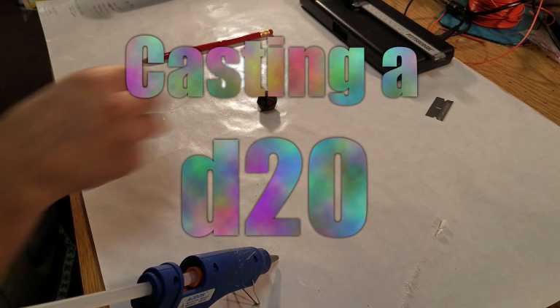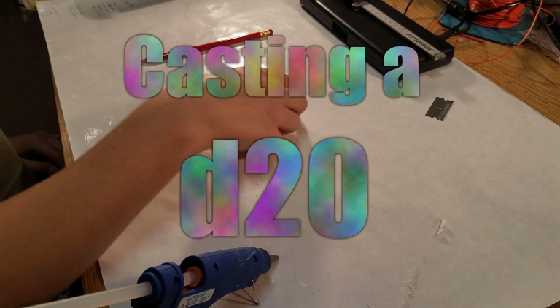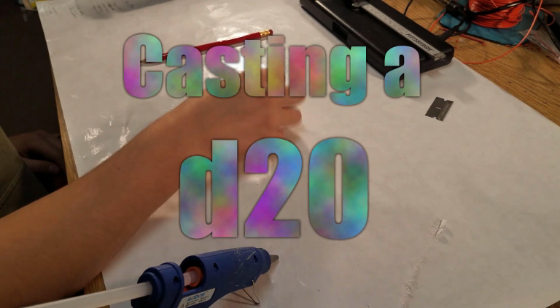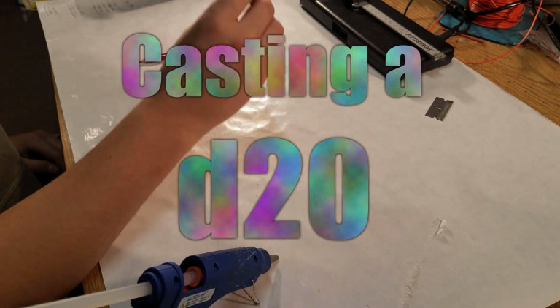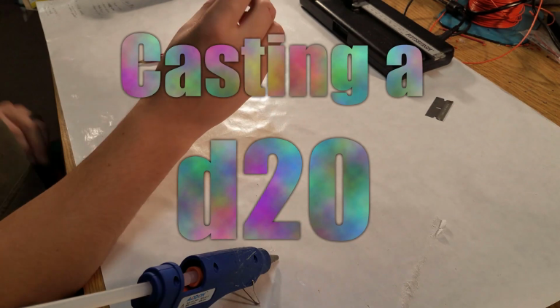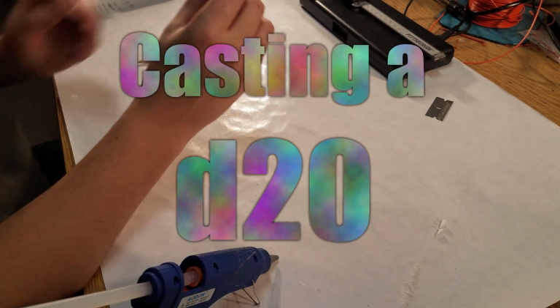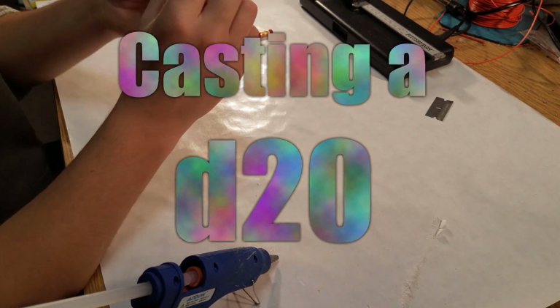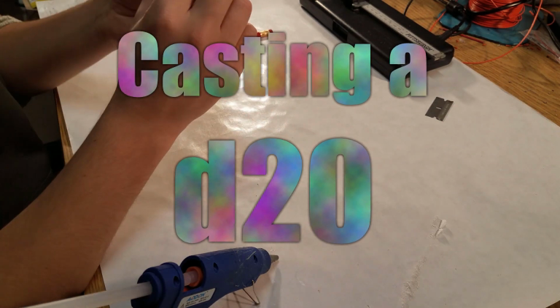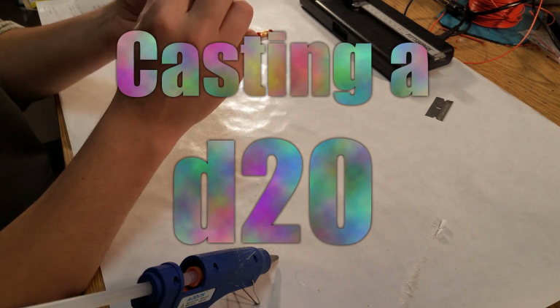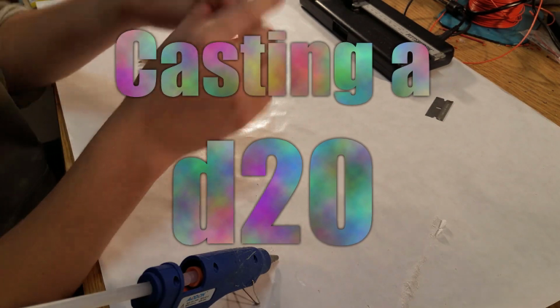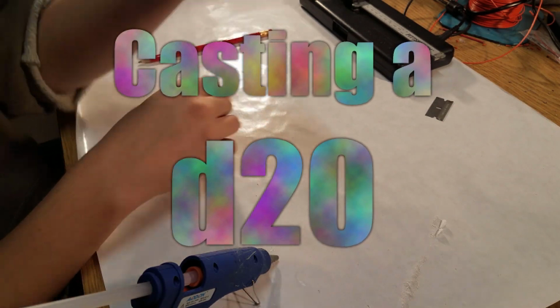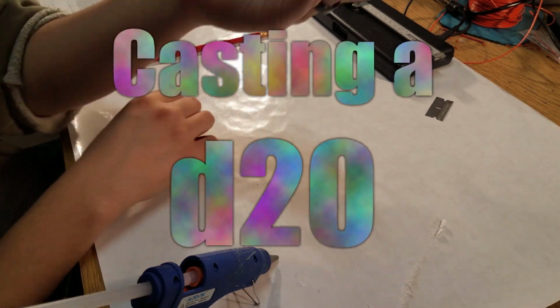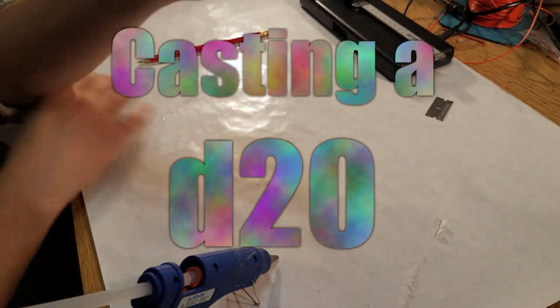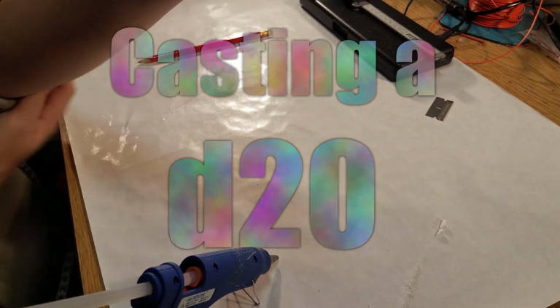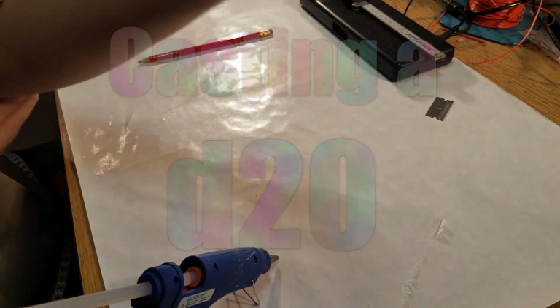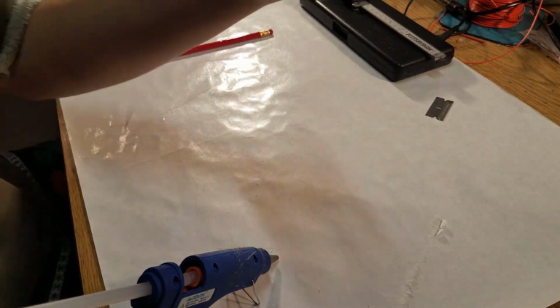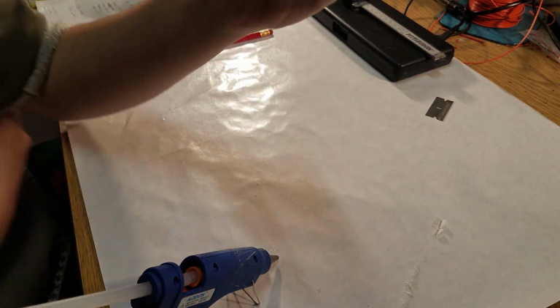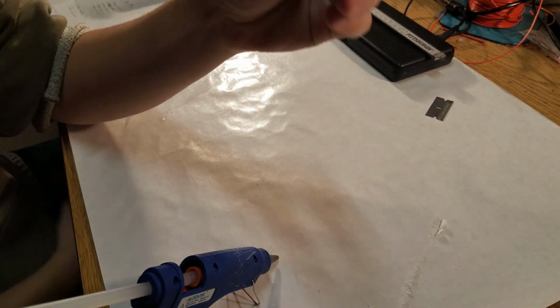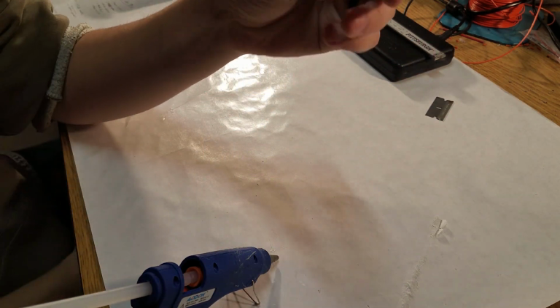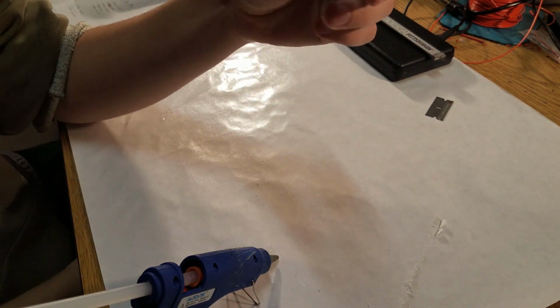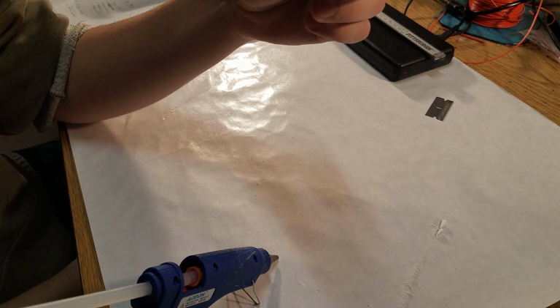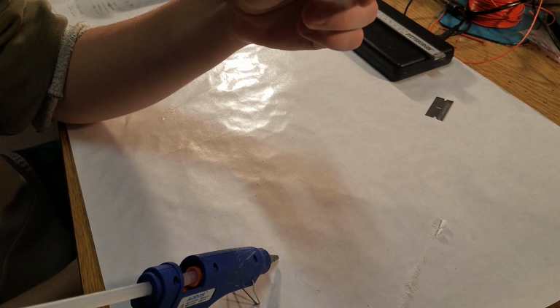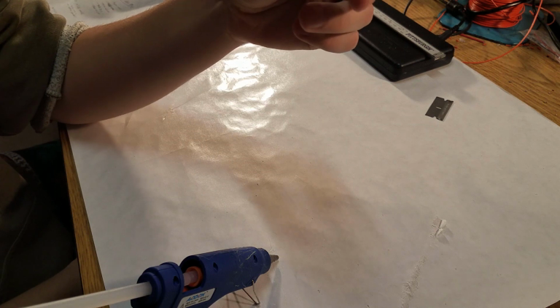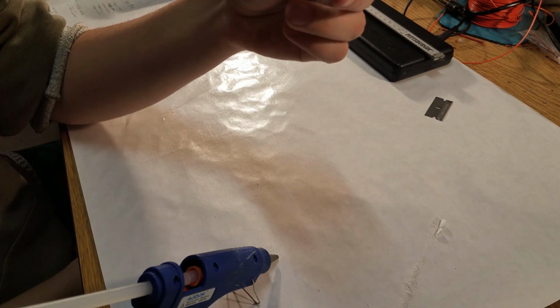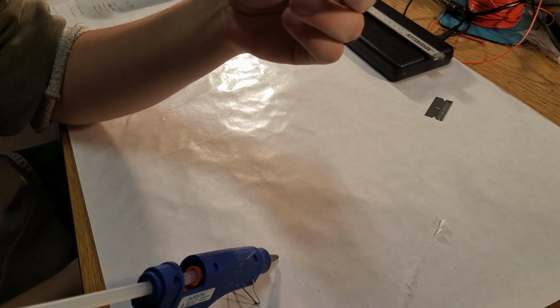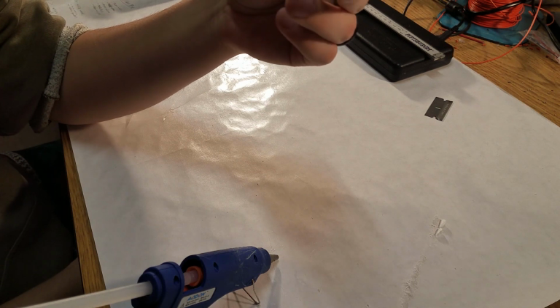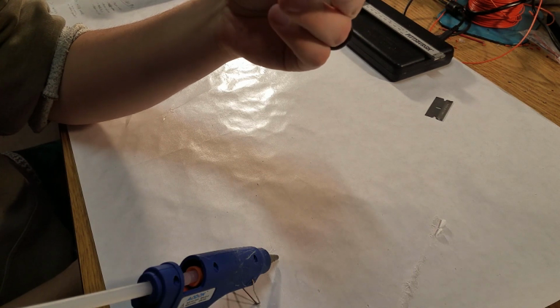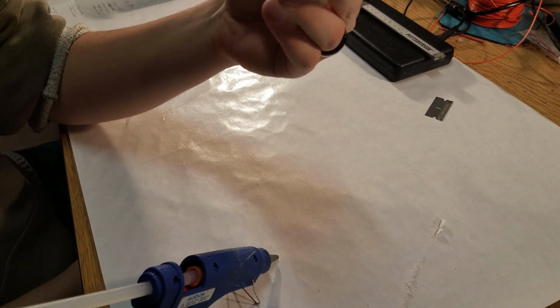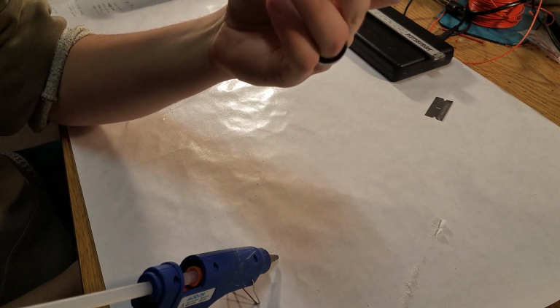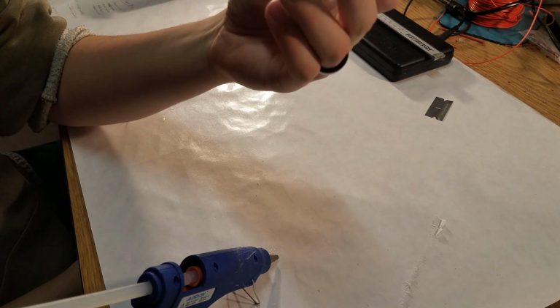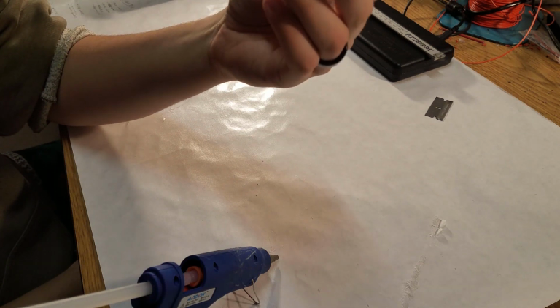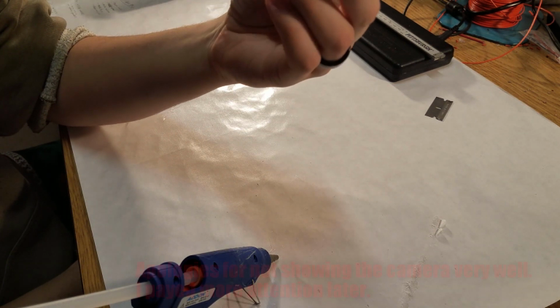In this video I want to cast some dice out of resin.